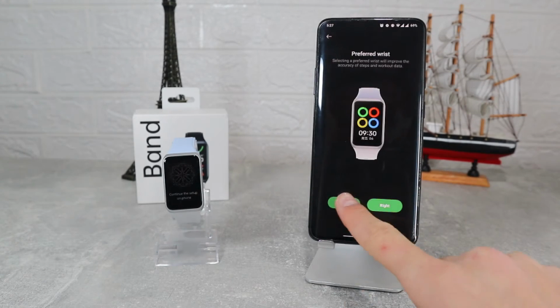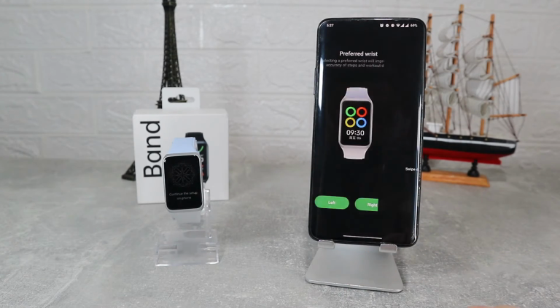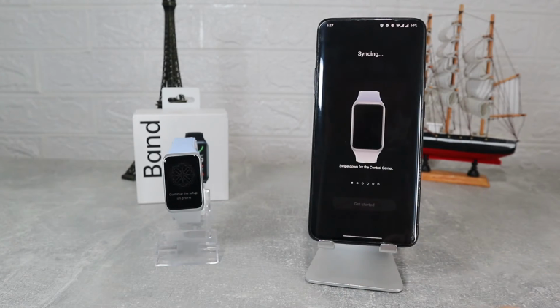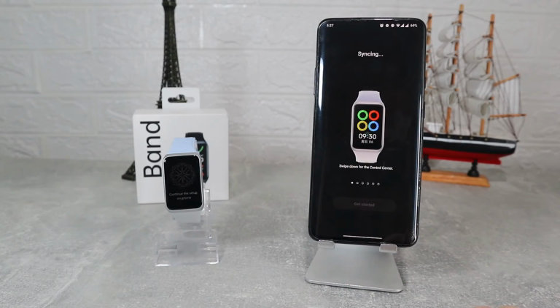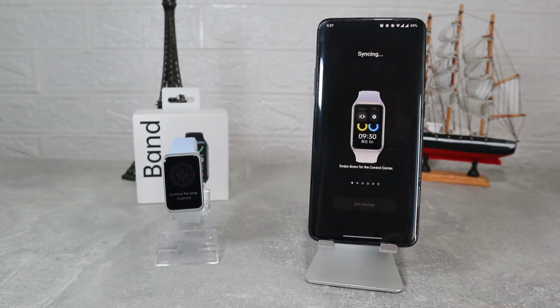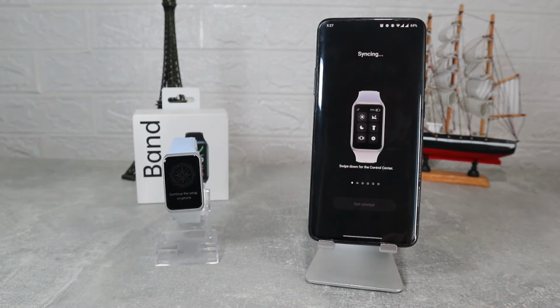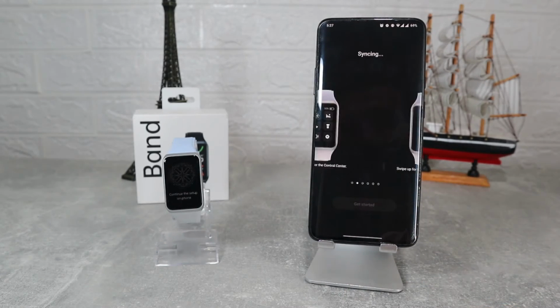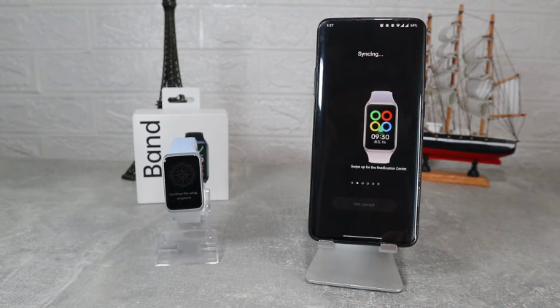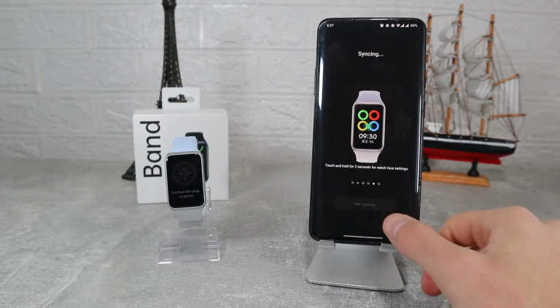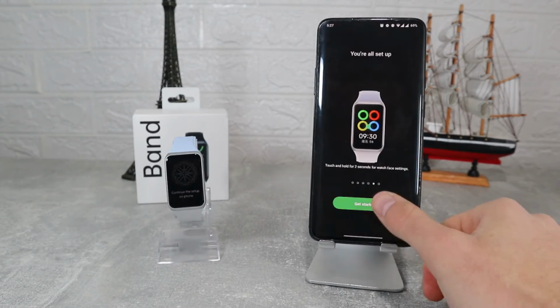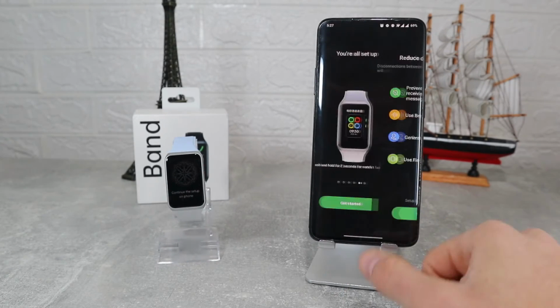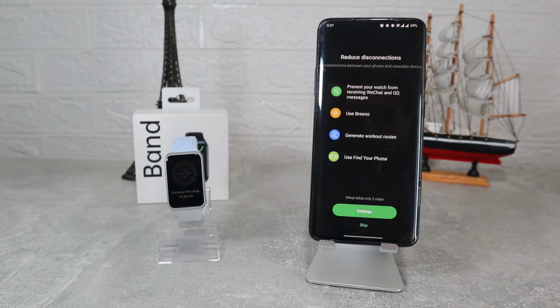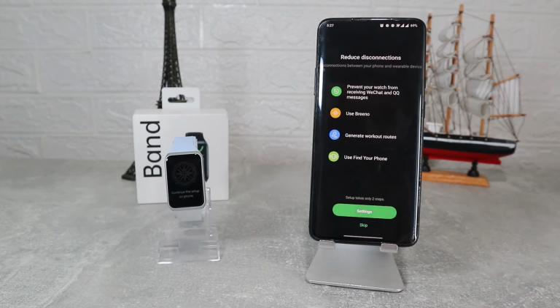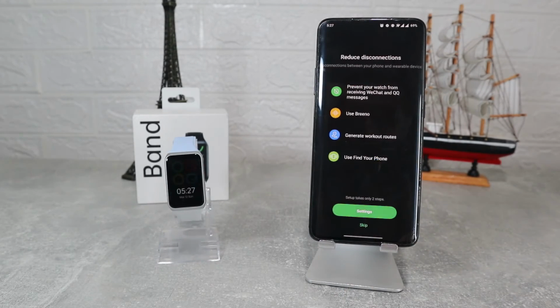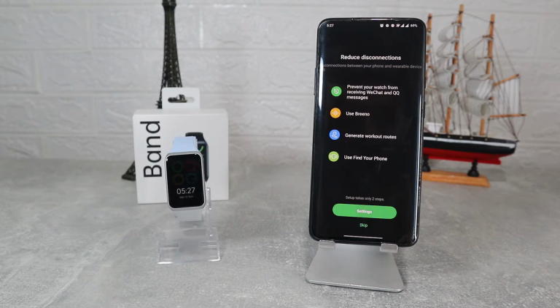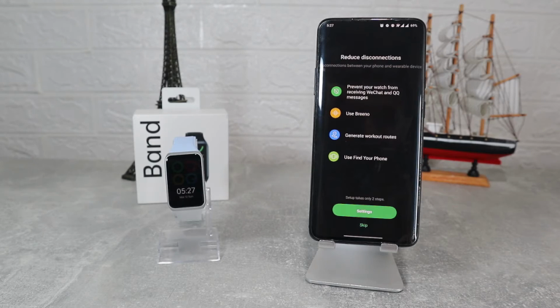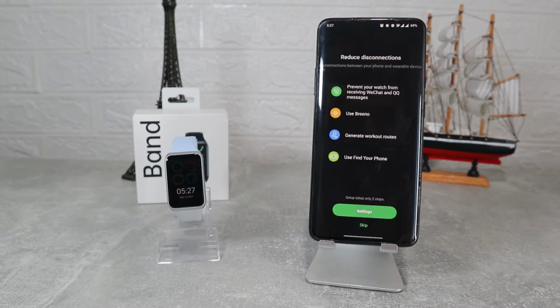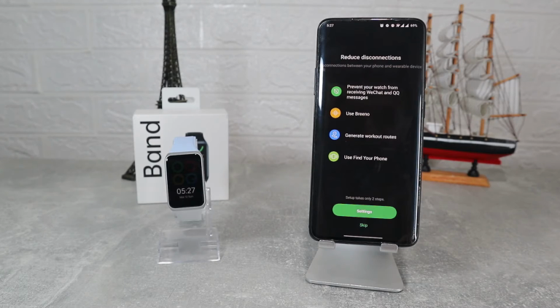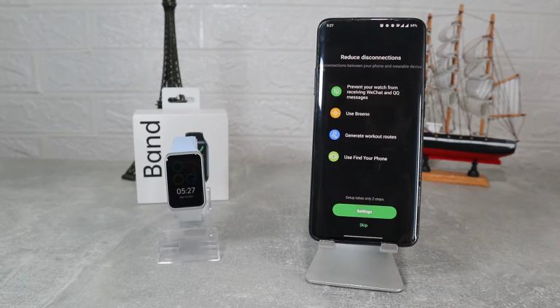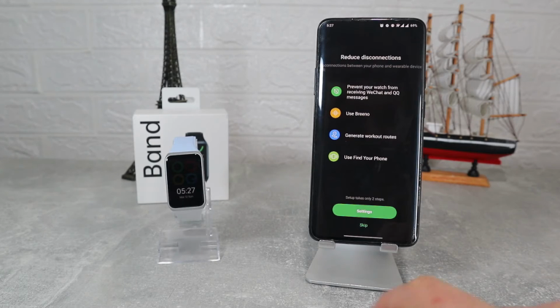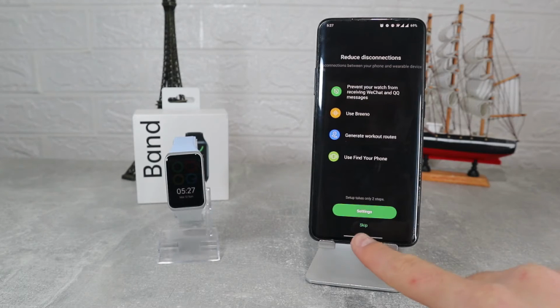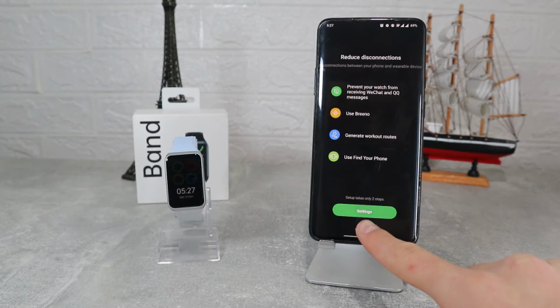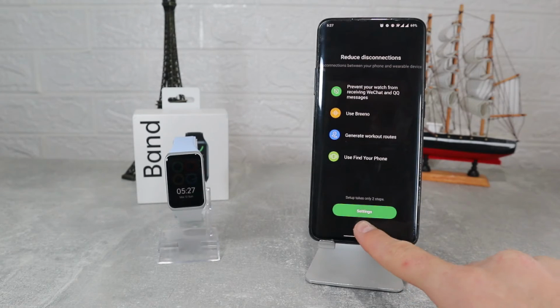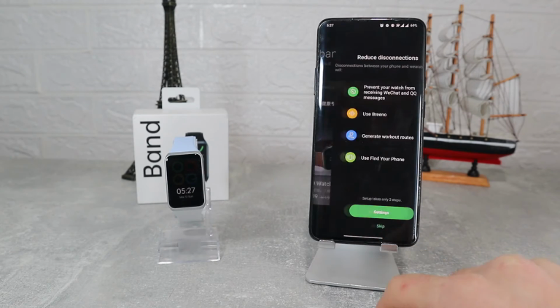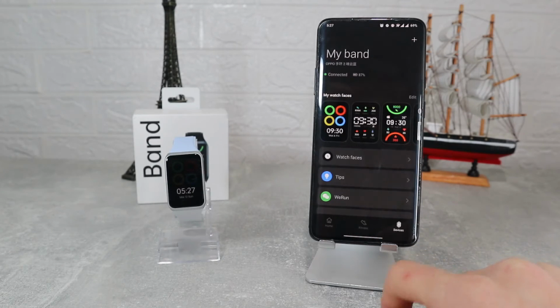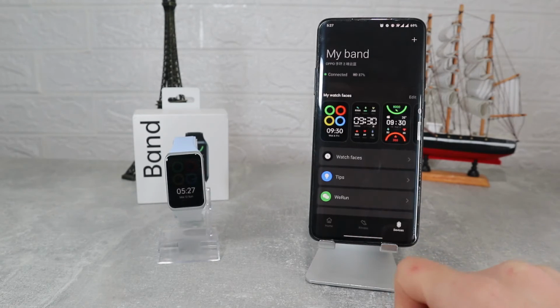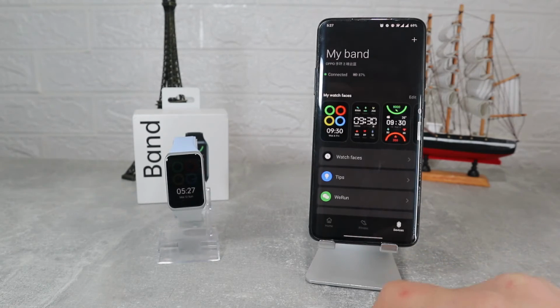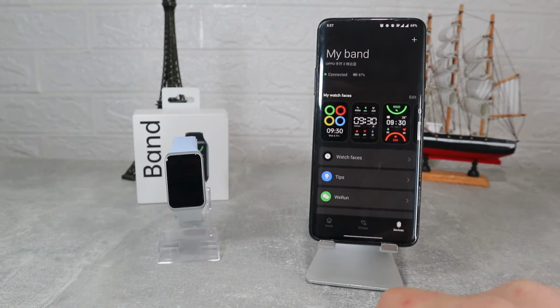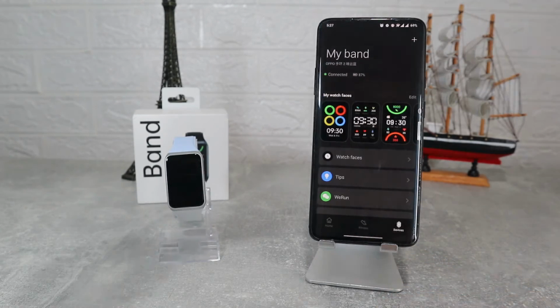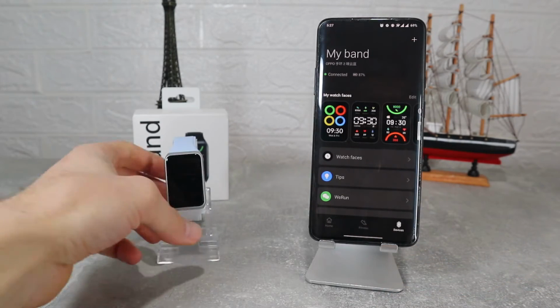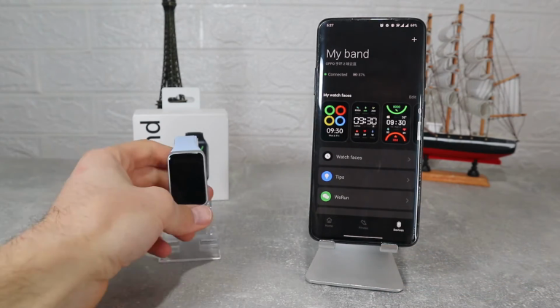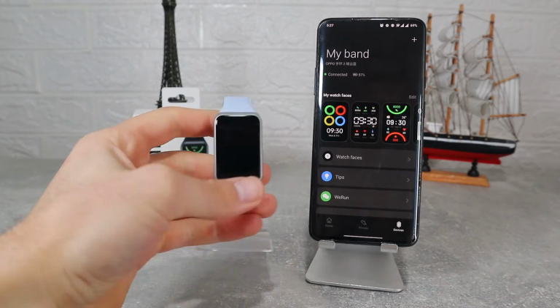We will be presented with some information and a guide to start the app. Now we can see the band is connected.